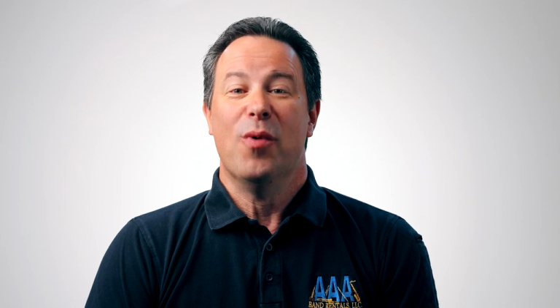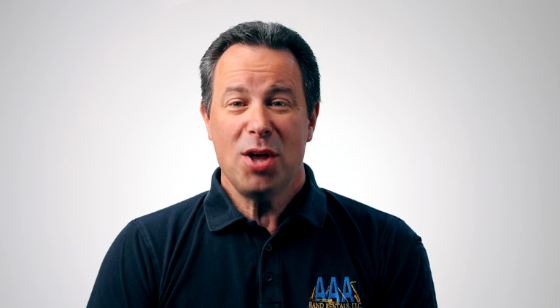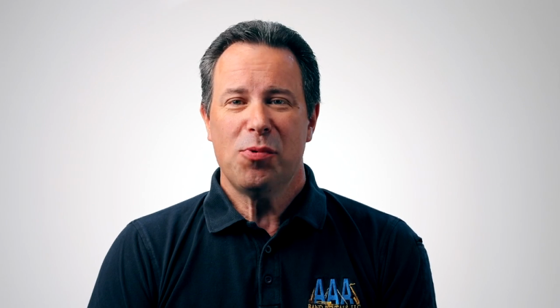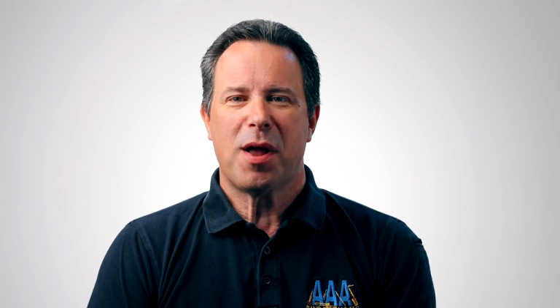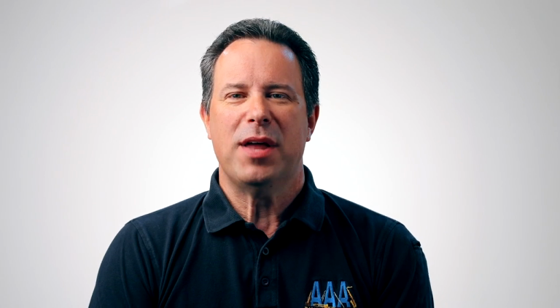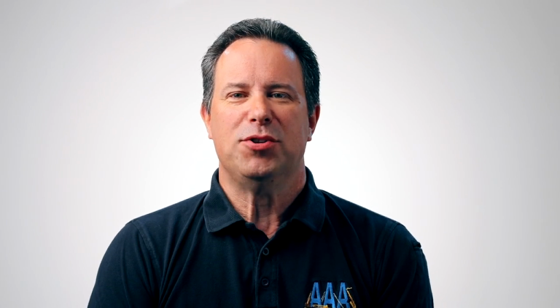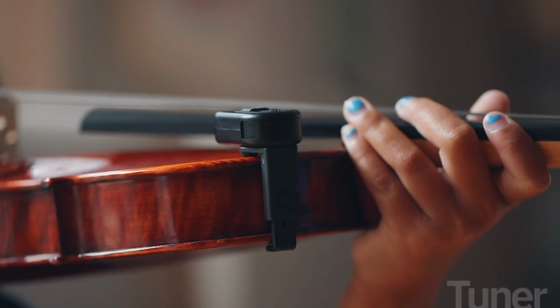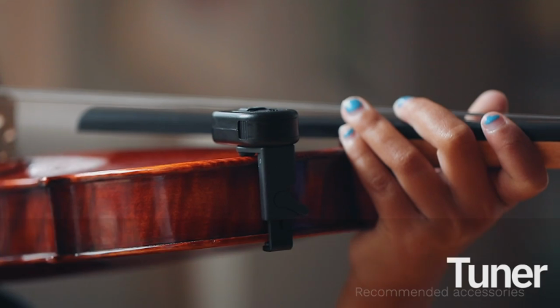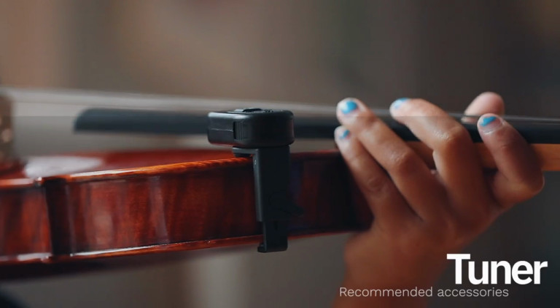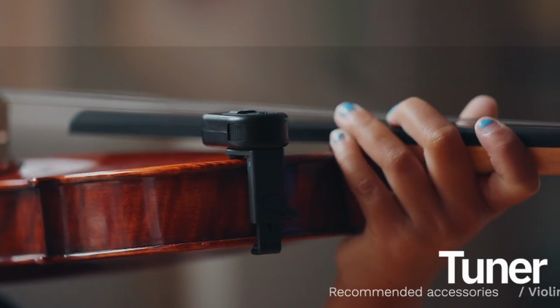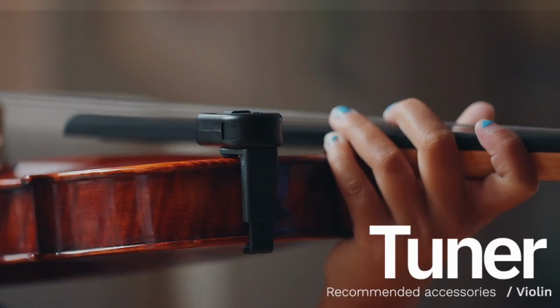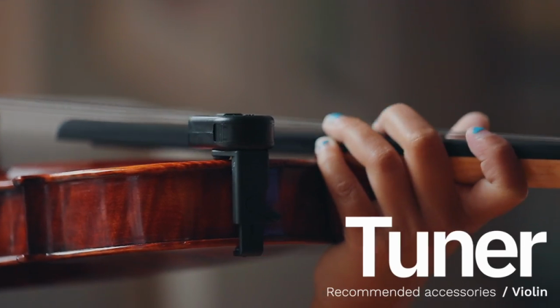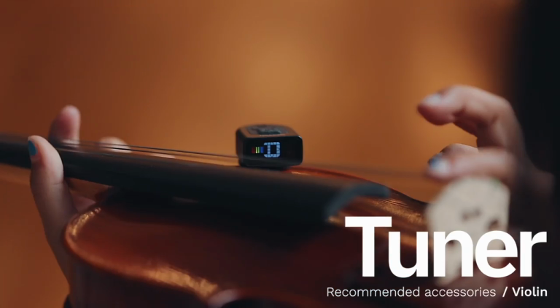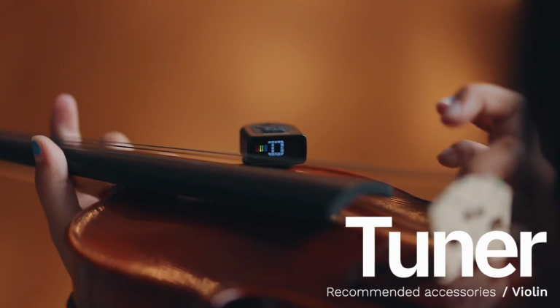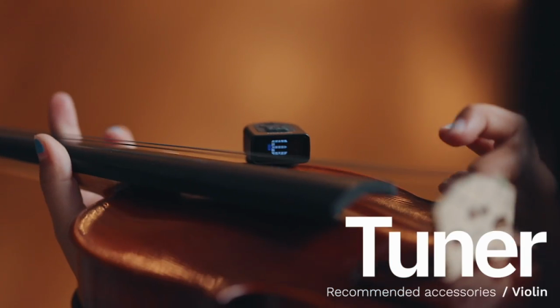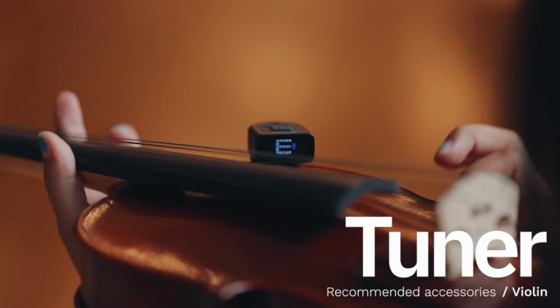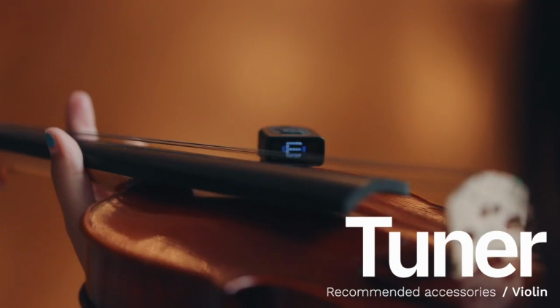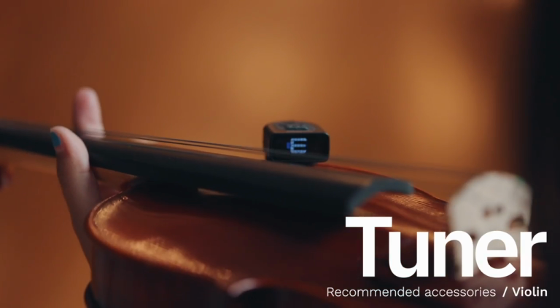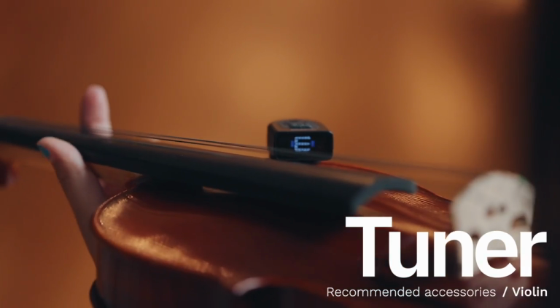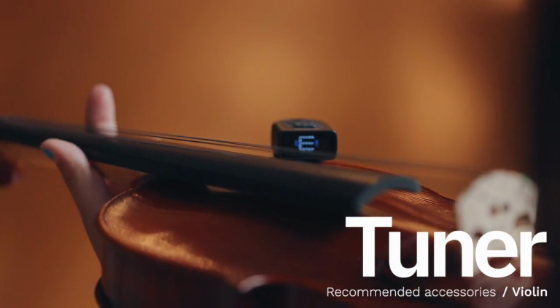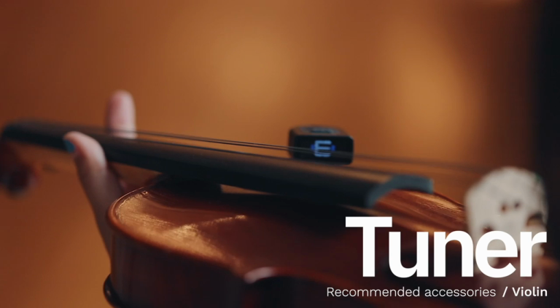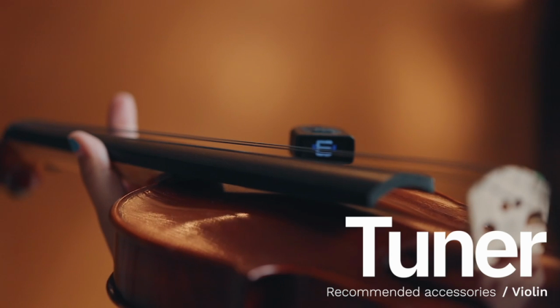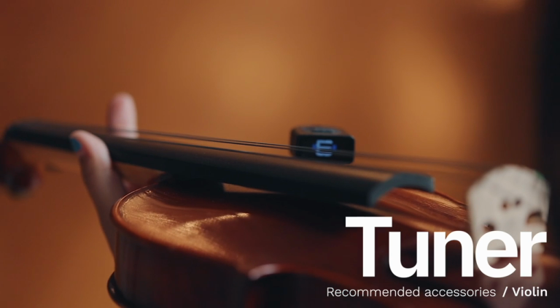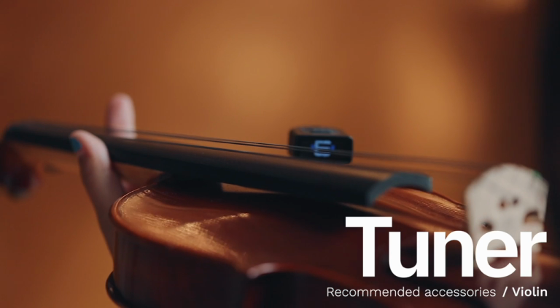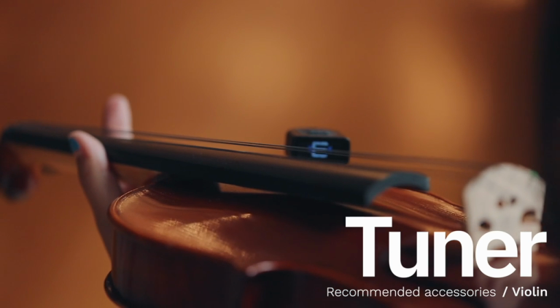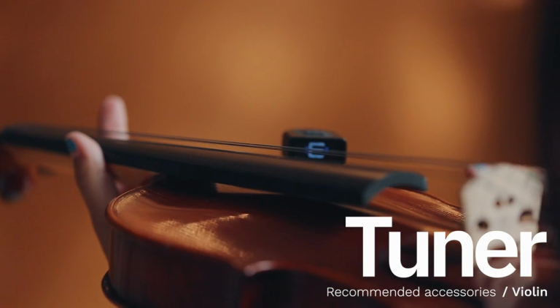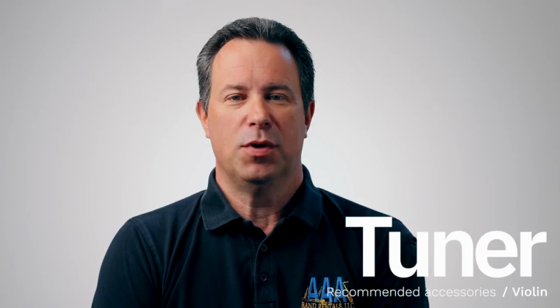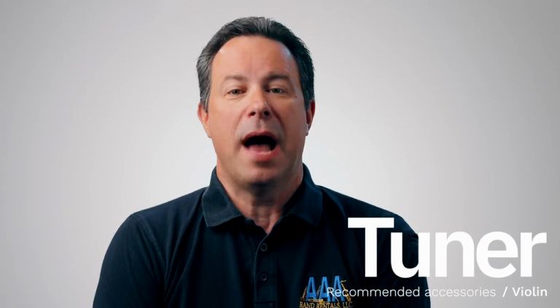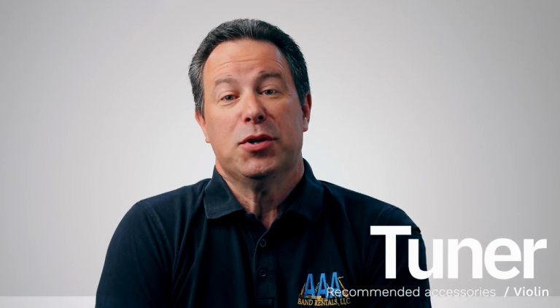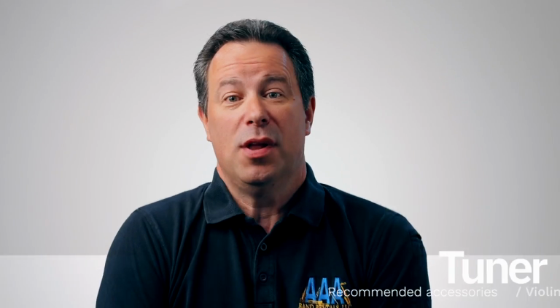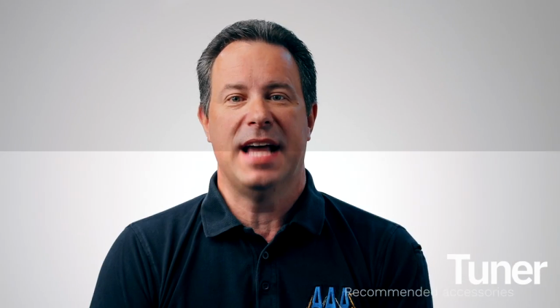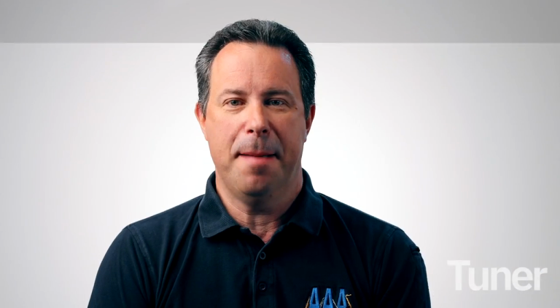We also recommend a tuner so your child can retune their violin whenever the strings get loose, which happens all the time.